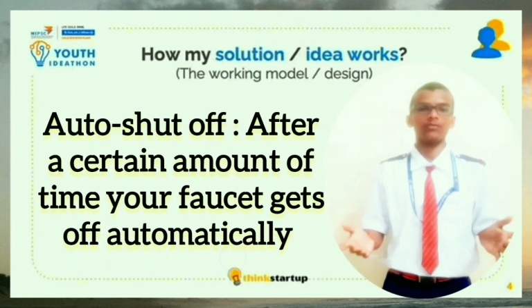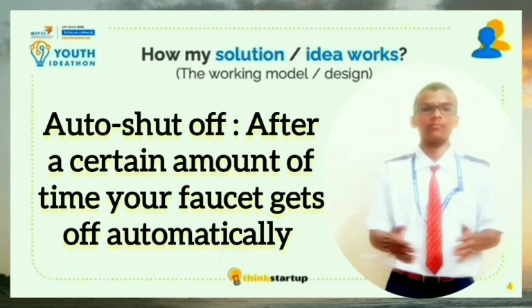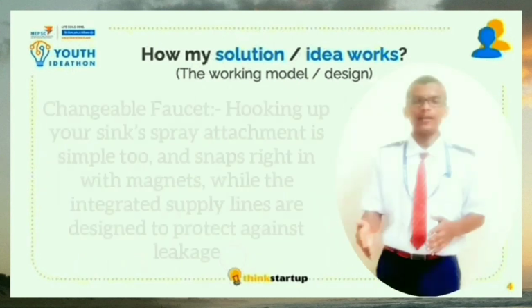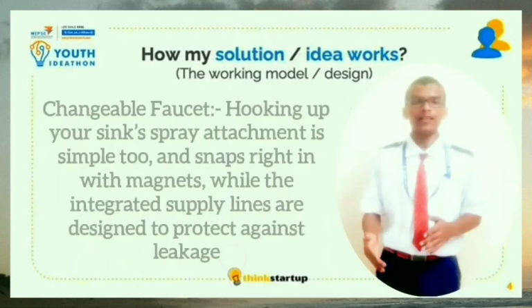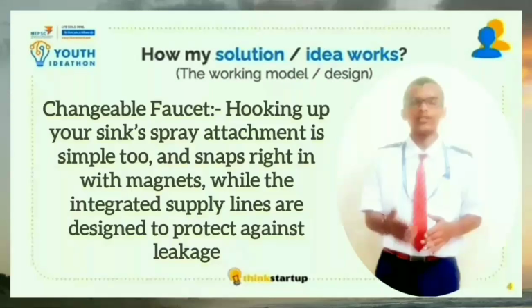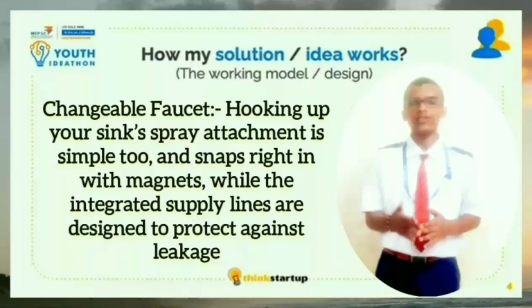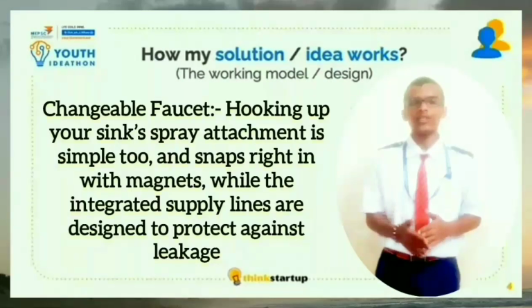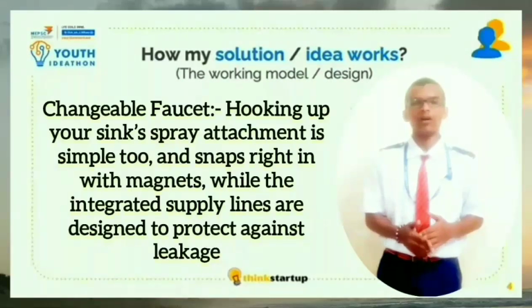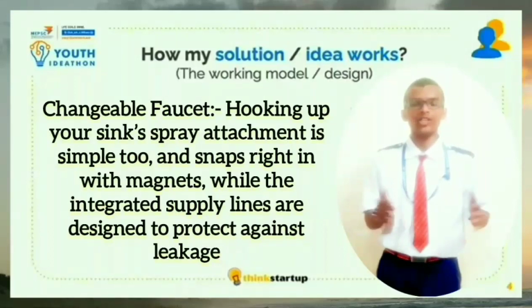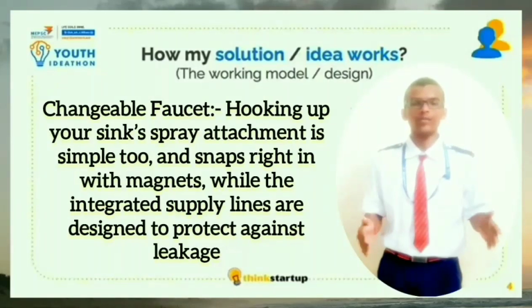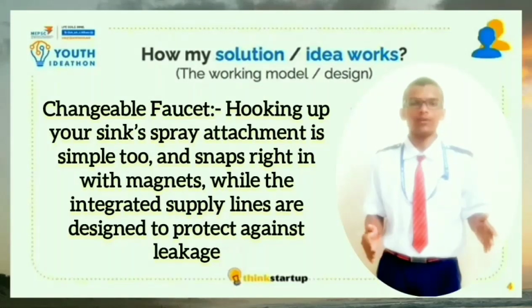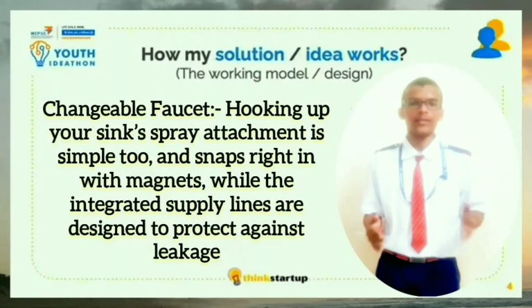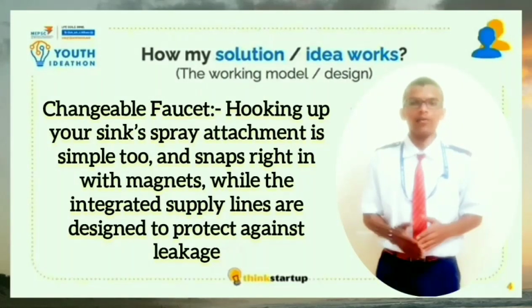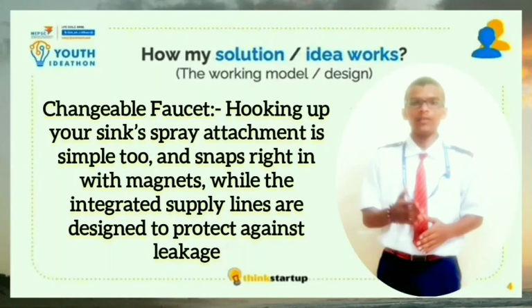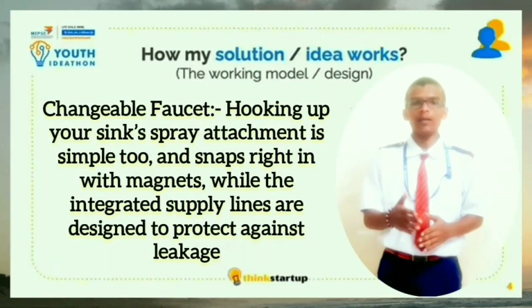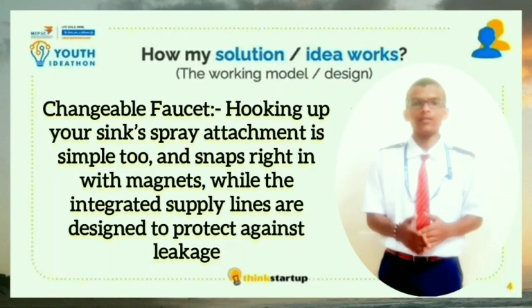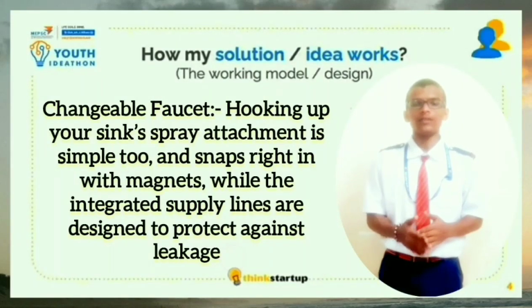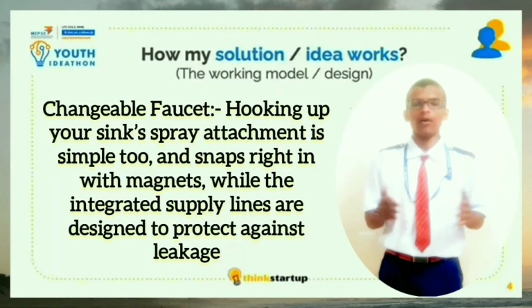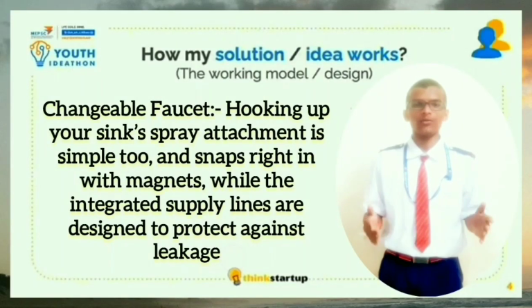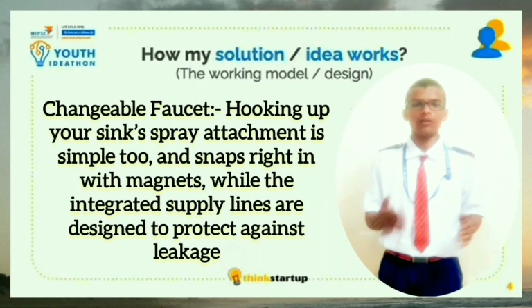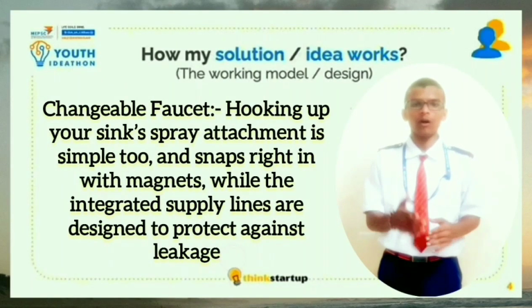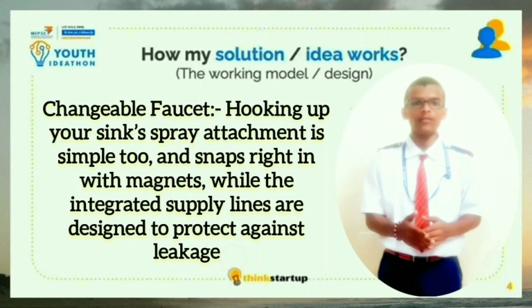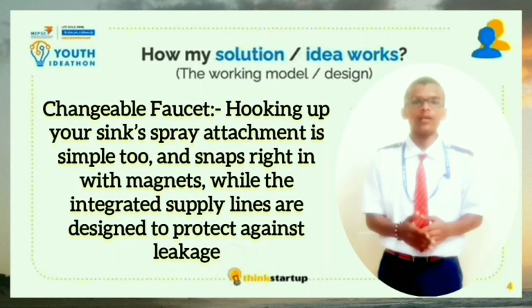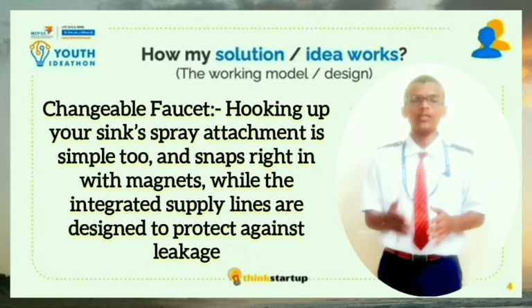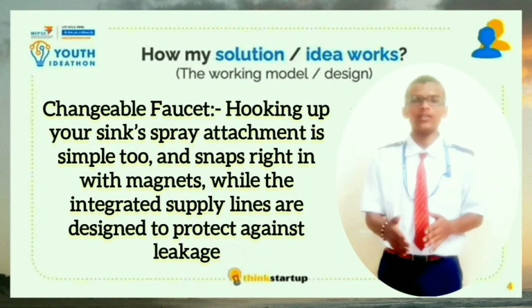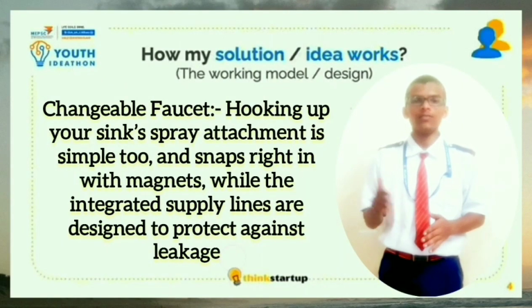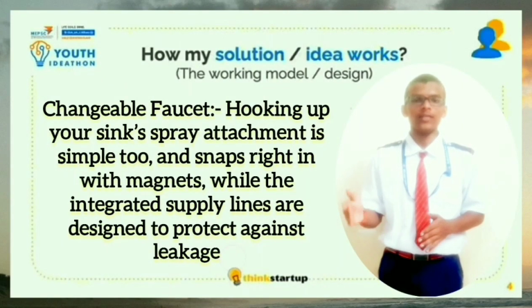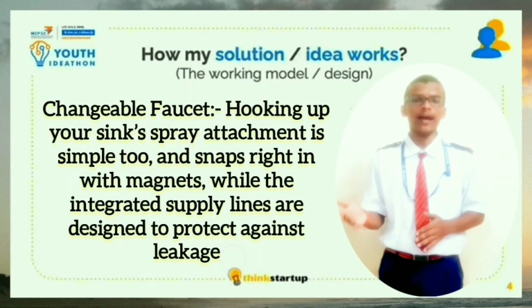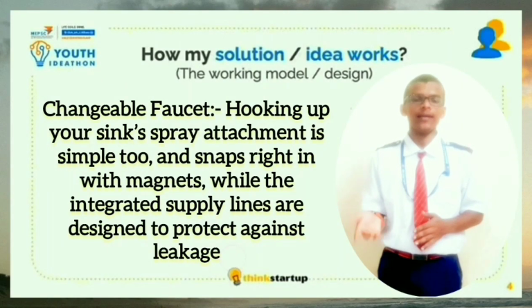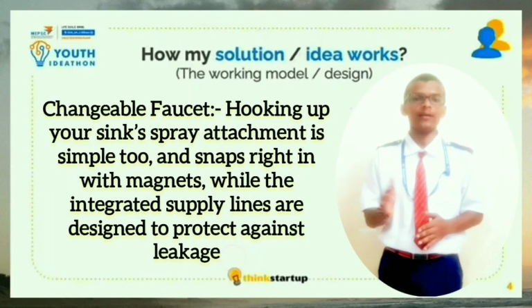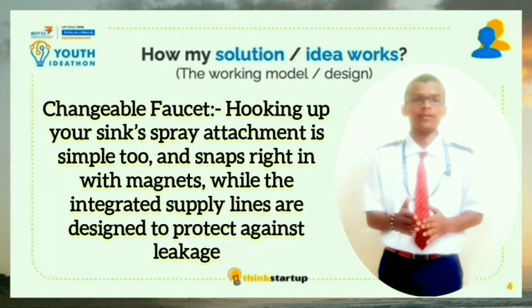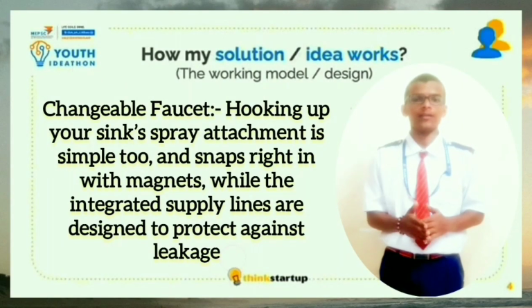At last, there is a feature called changeable faucet. With the help of this, according to your requirements, you can change the faucet and replace it again.